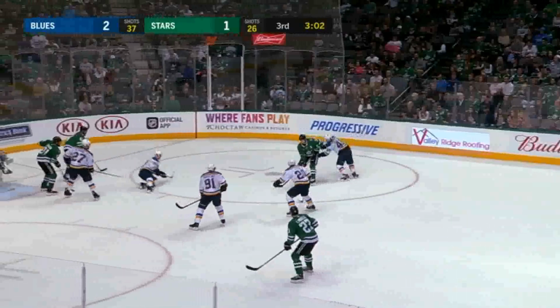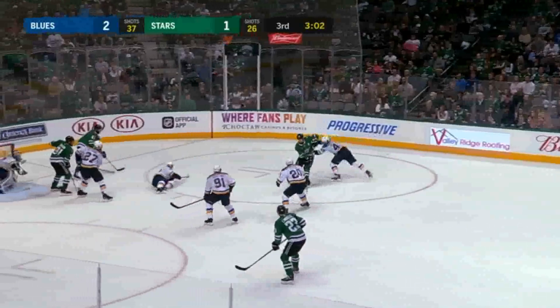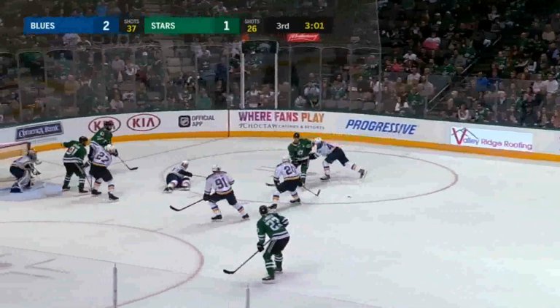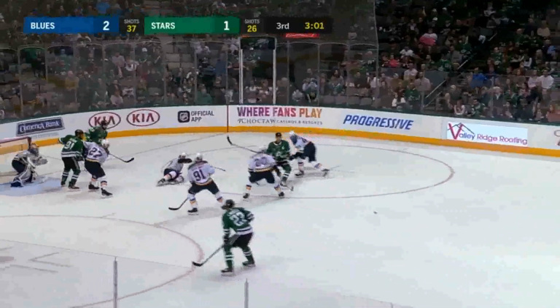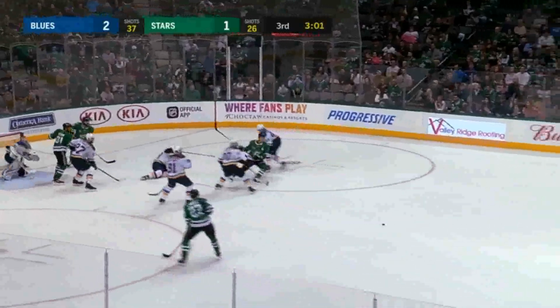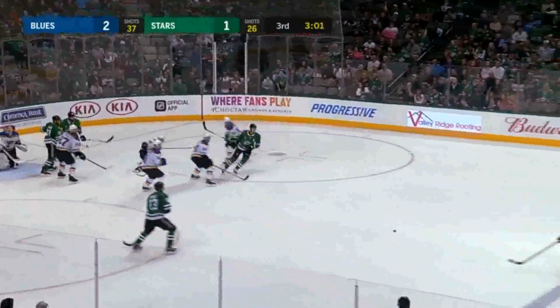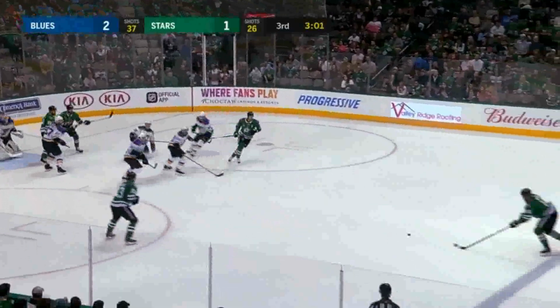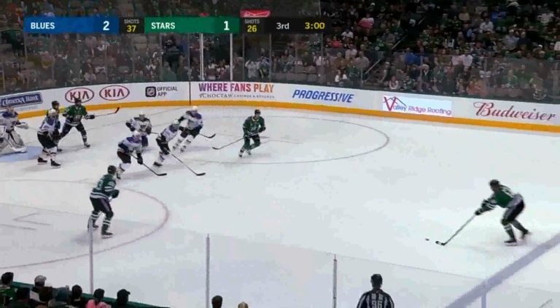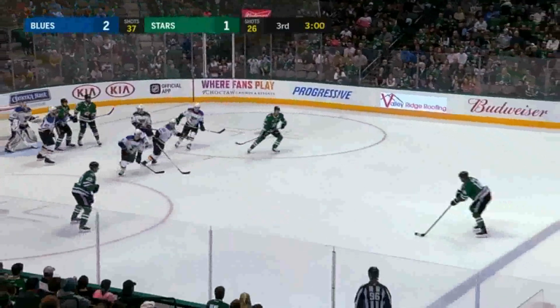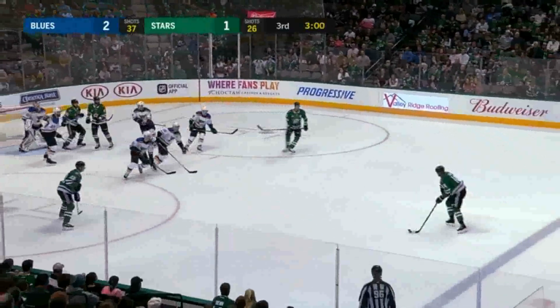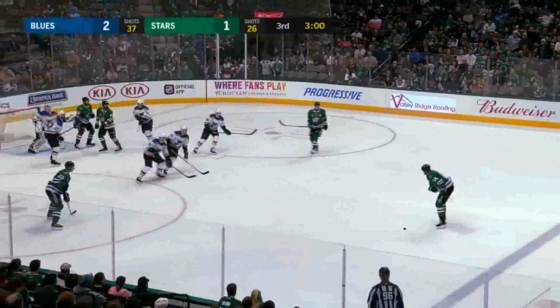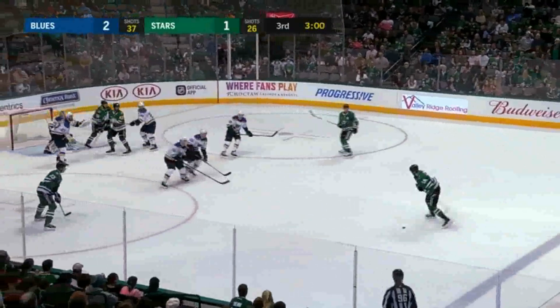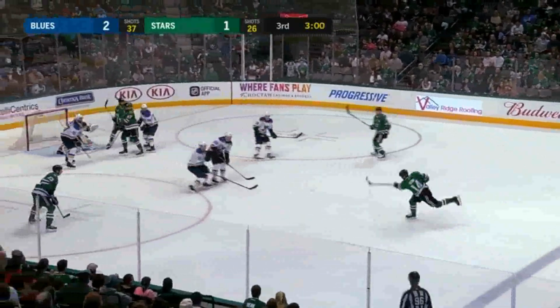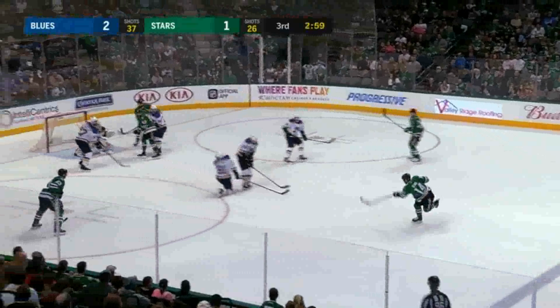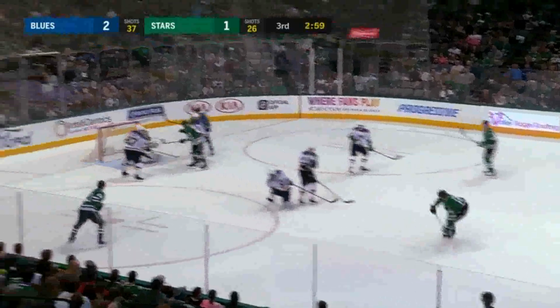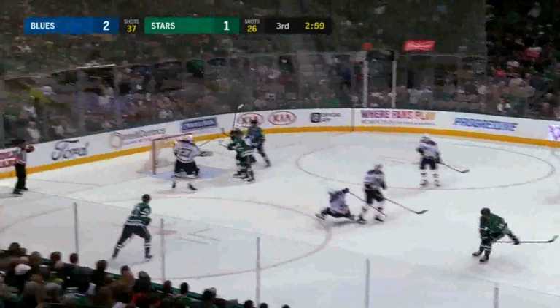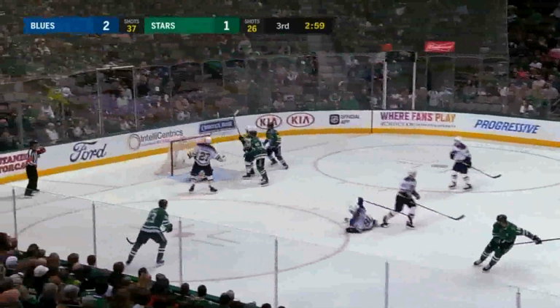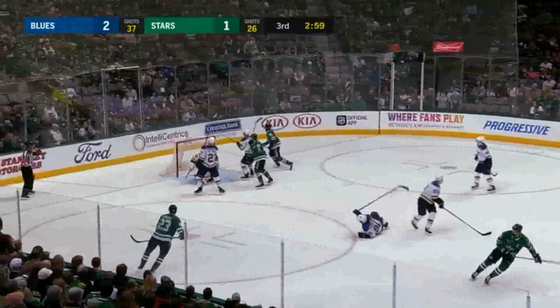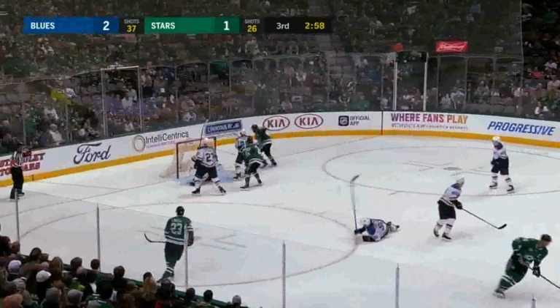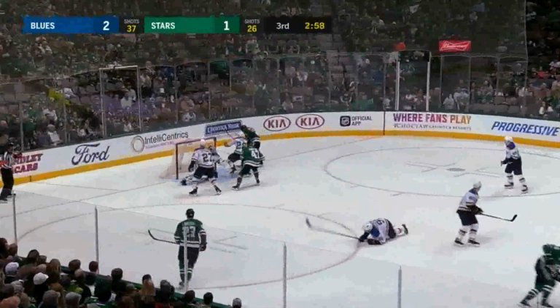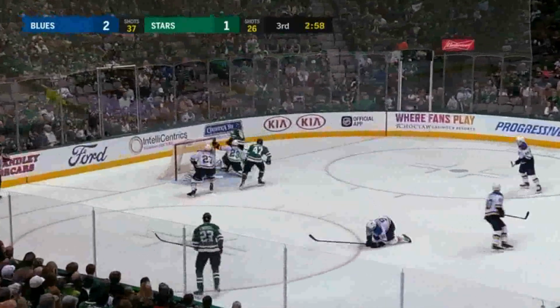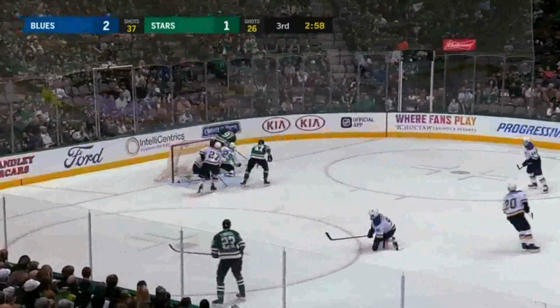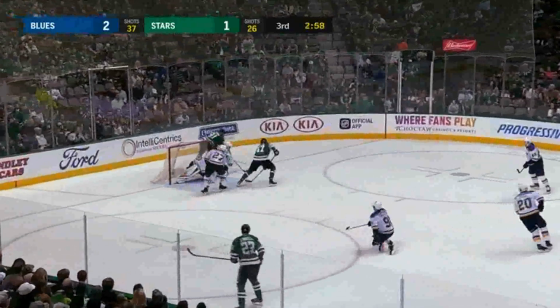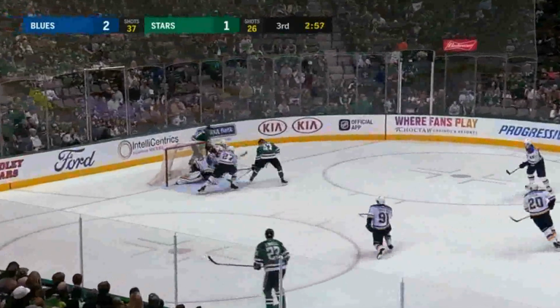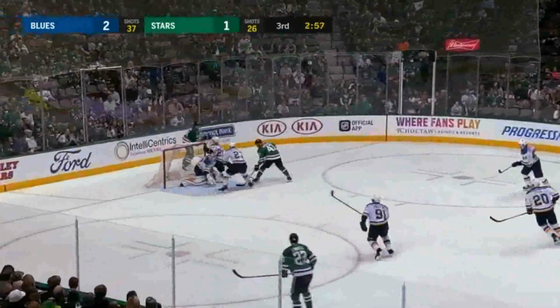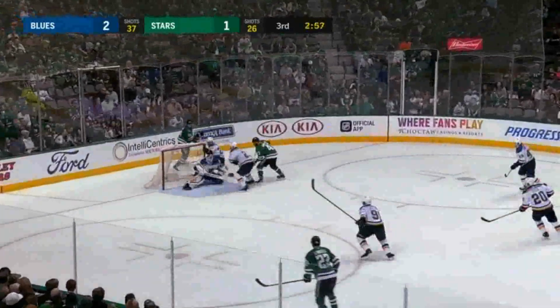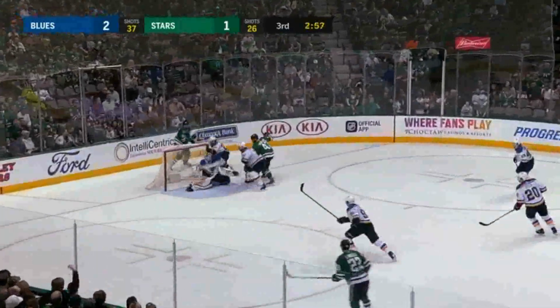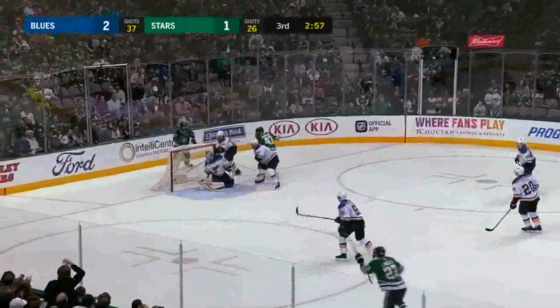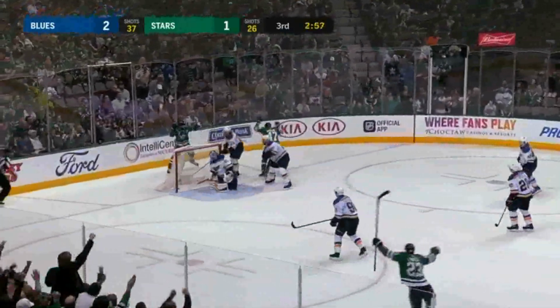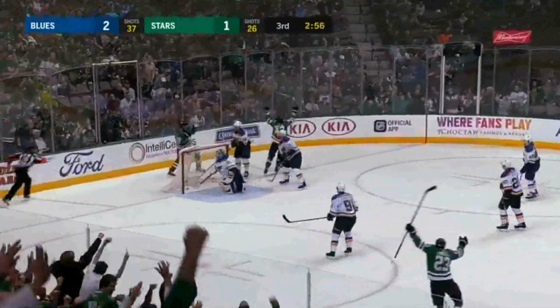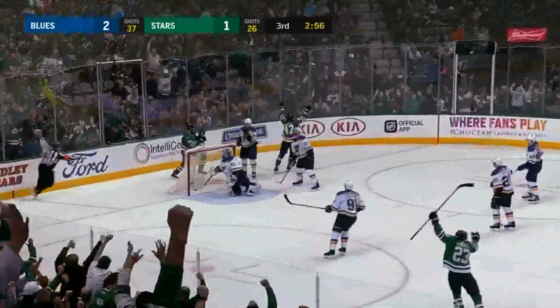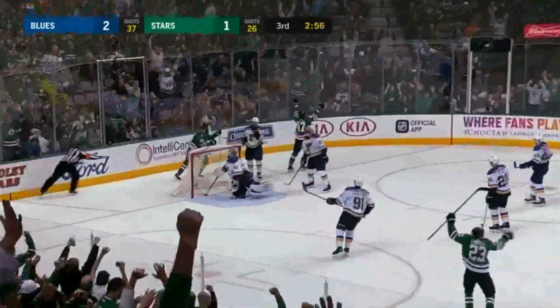What a dangle, out to Benn, his shot, fought off by Hutton, out in front, they score!